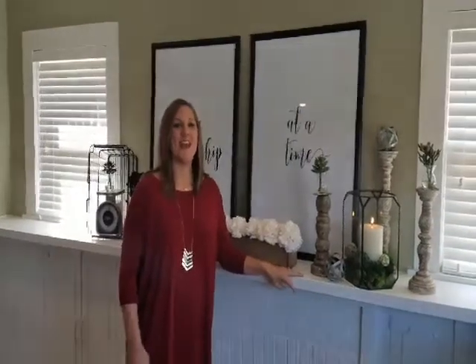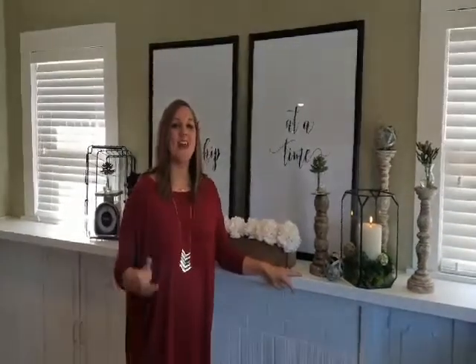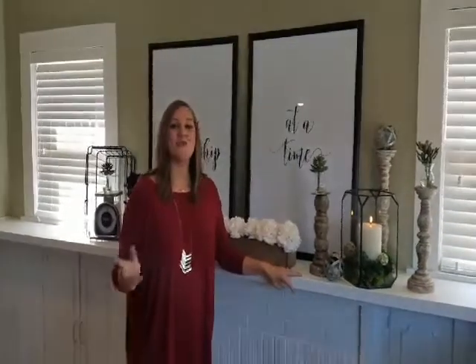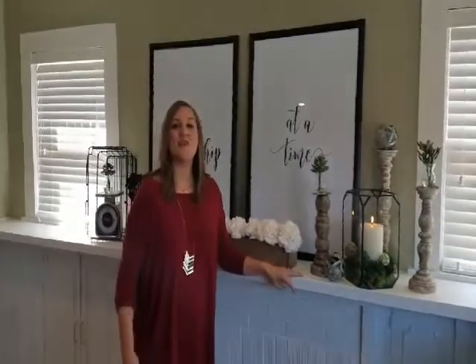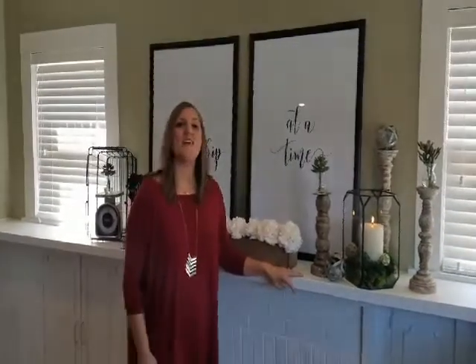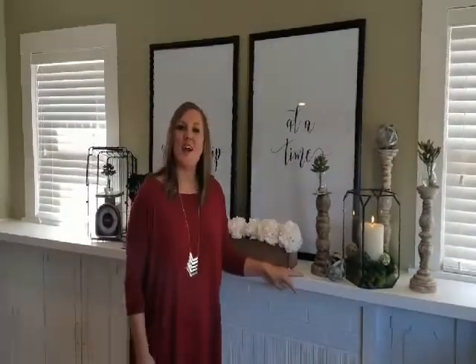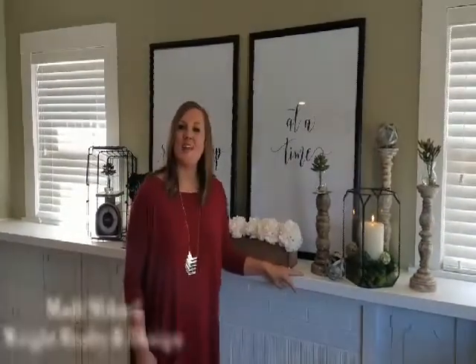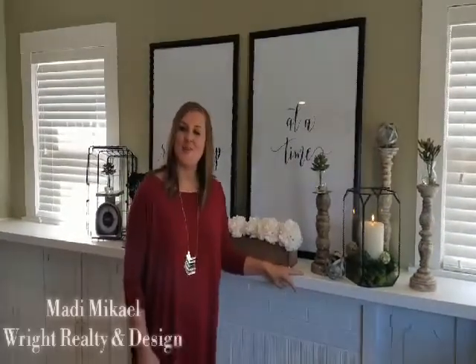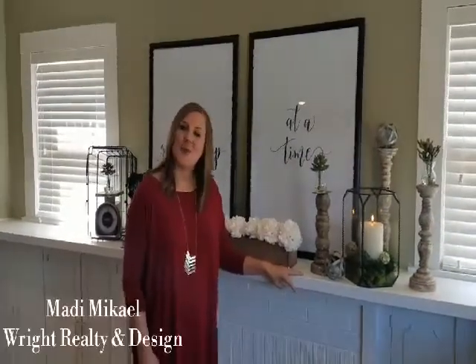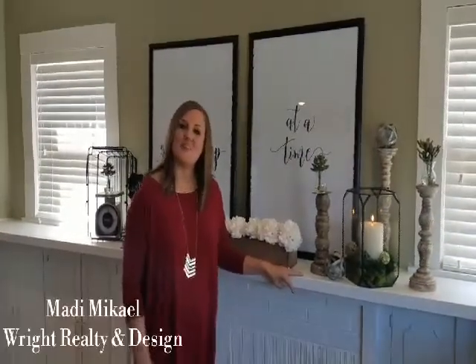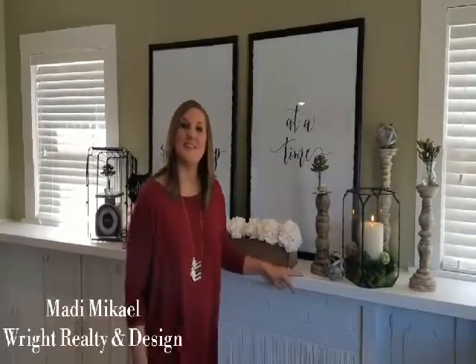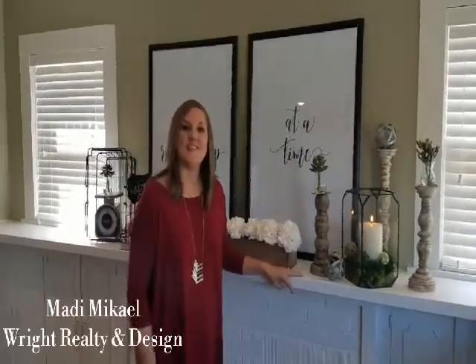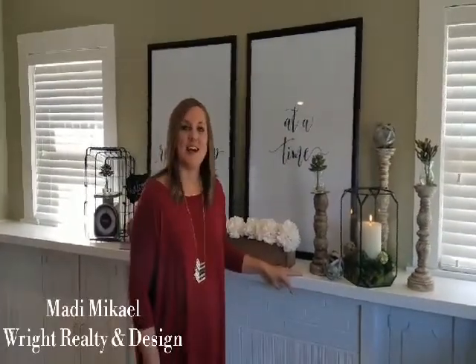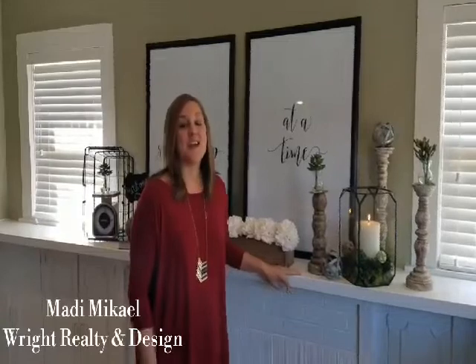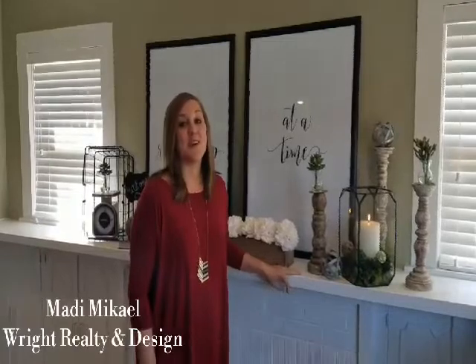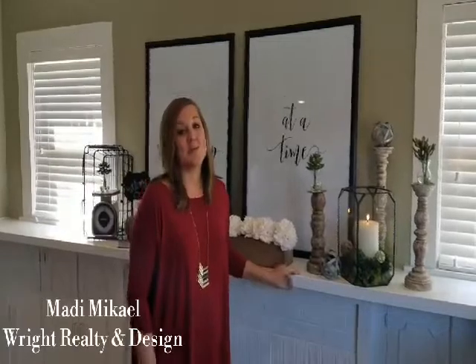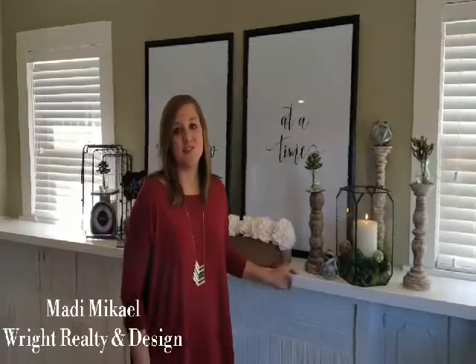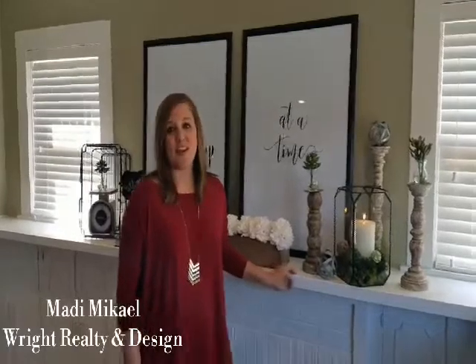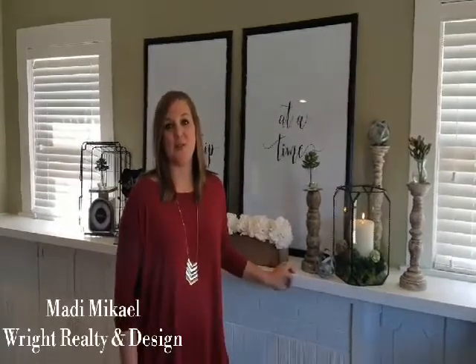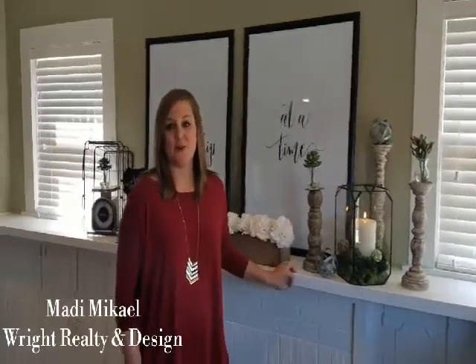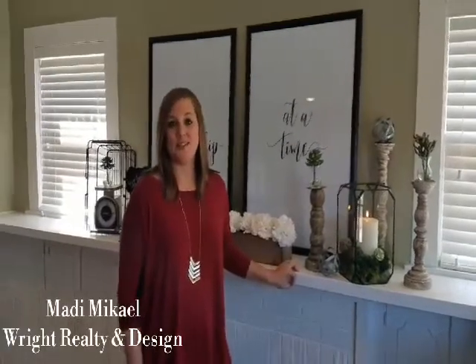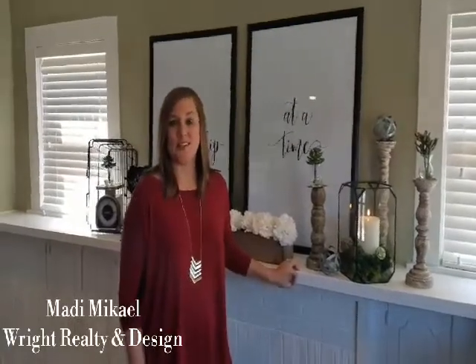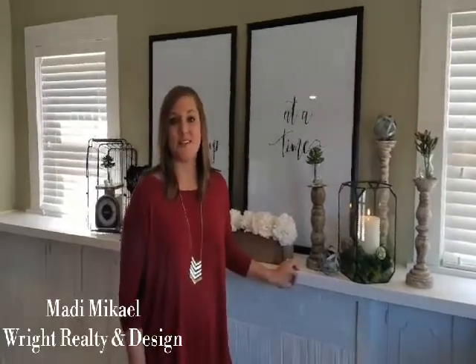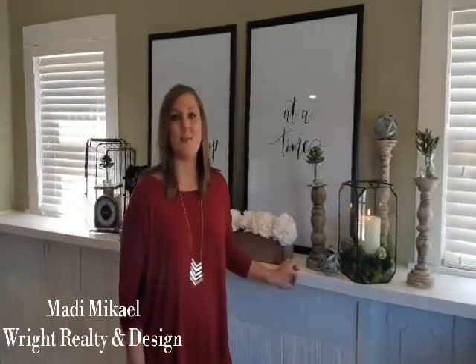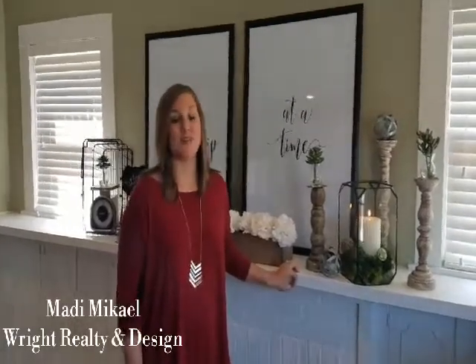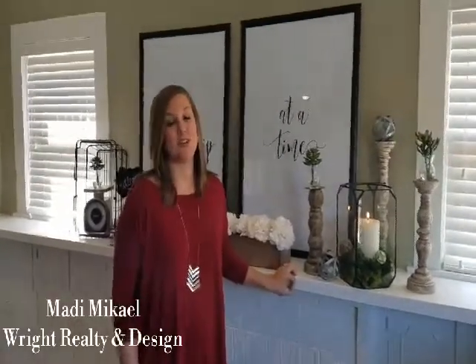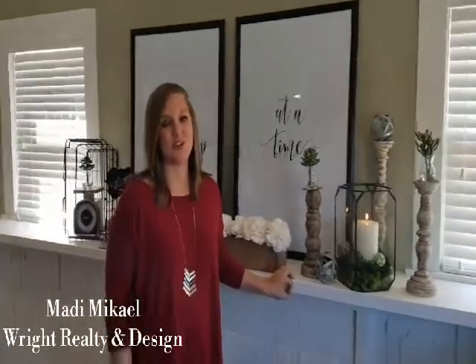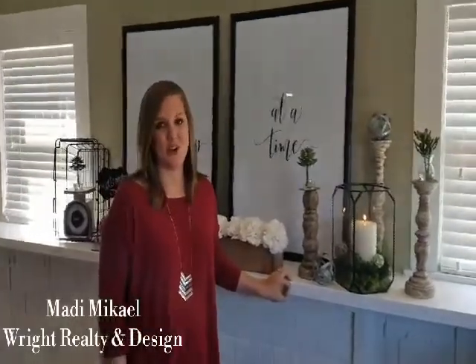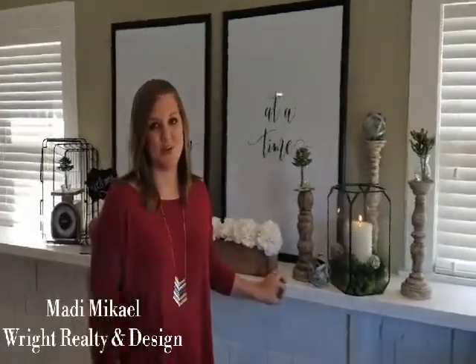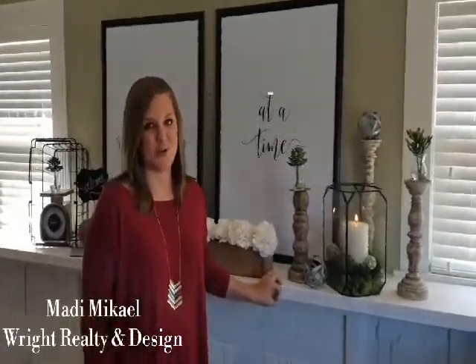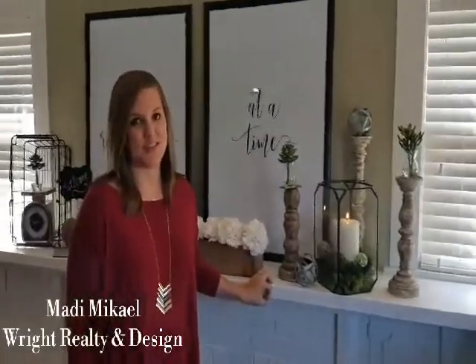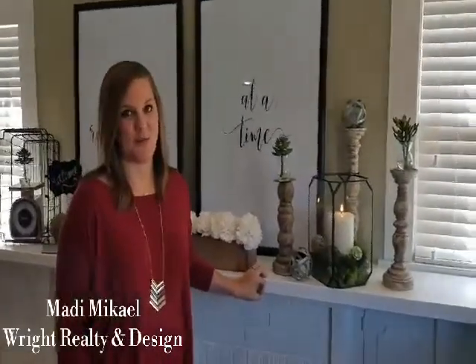Hey everyone, it's Maddie here with Rye Realty & Design. I'm coming to you today with a quick design tip to transition your home to spring and summer.